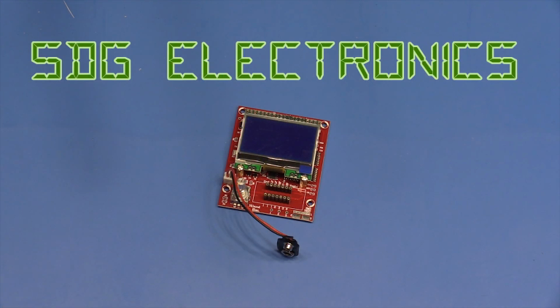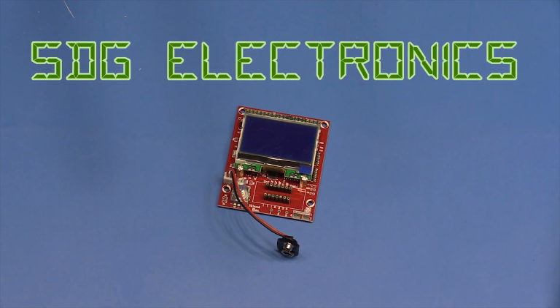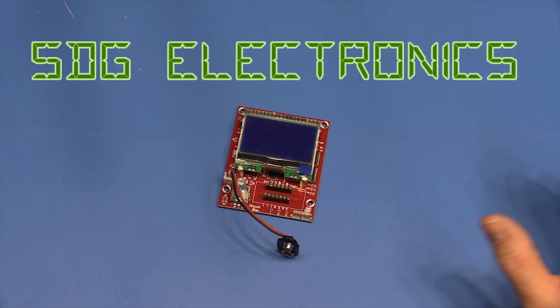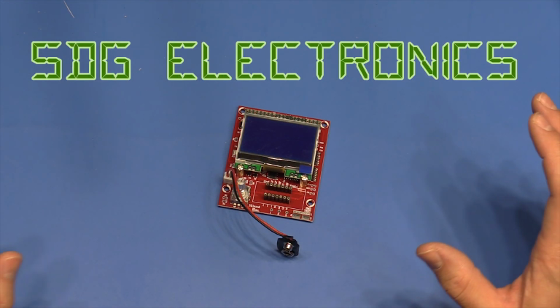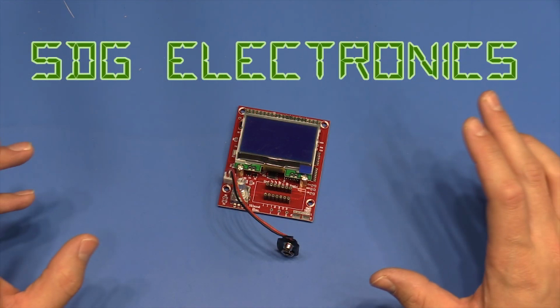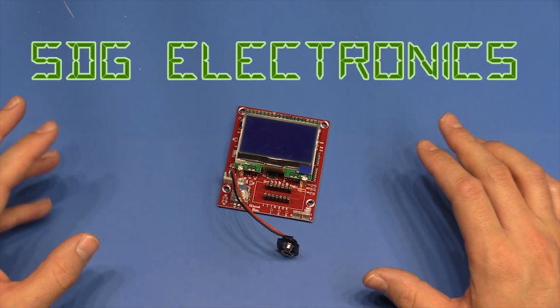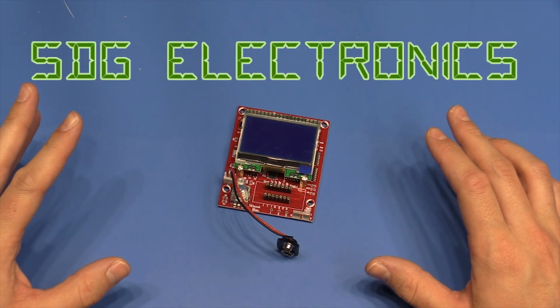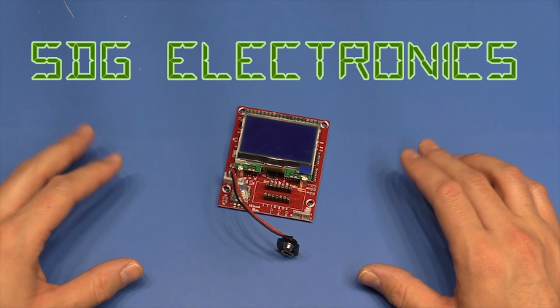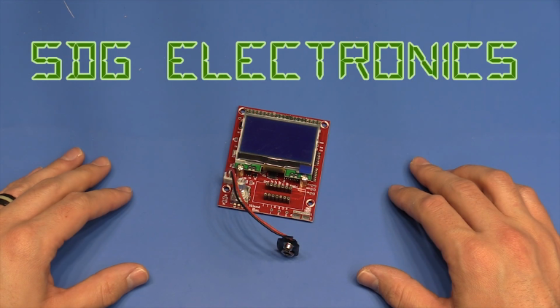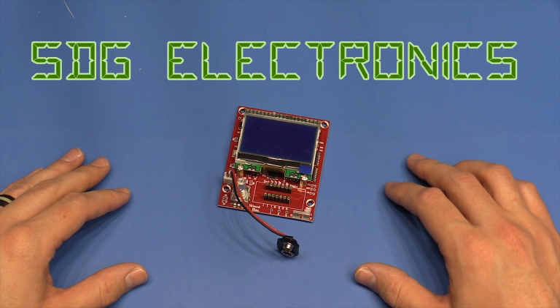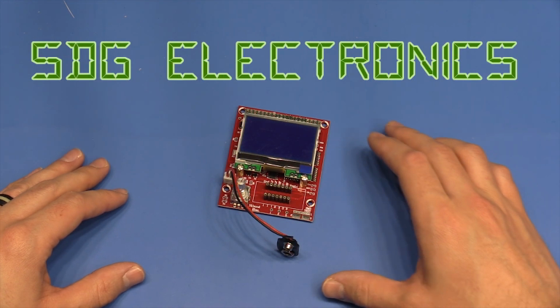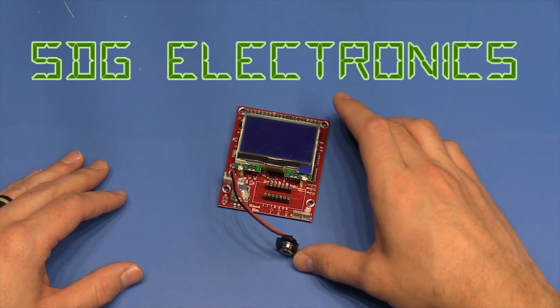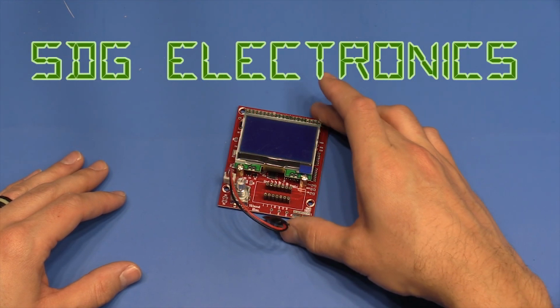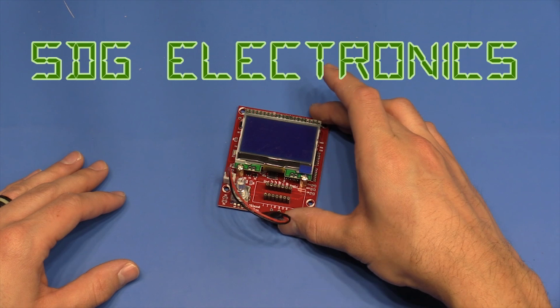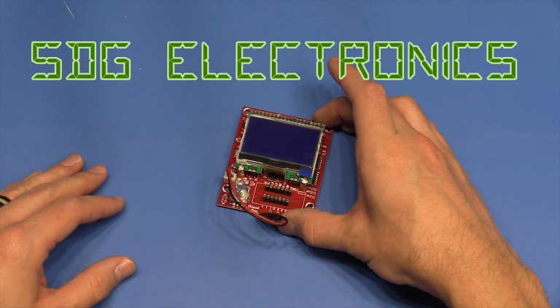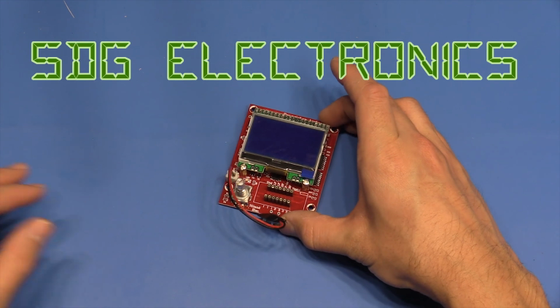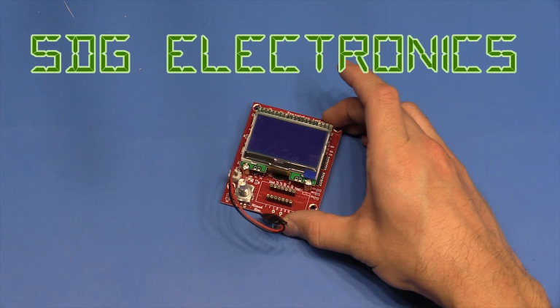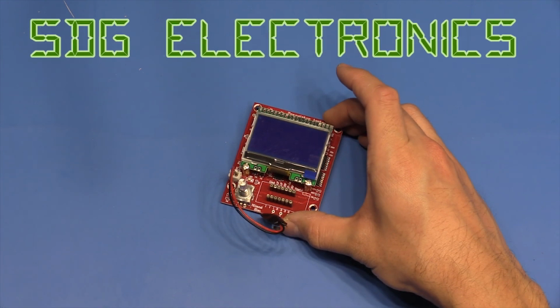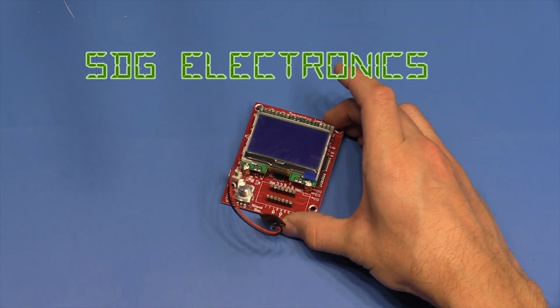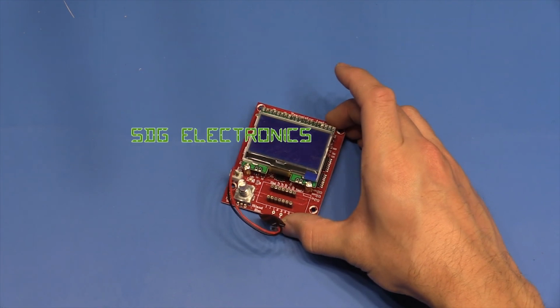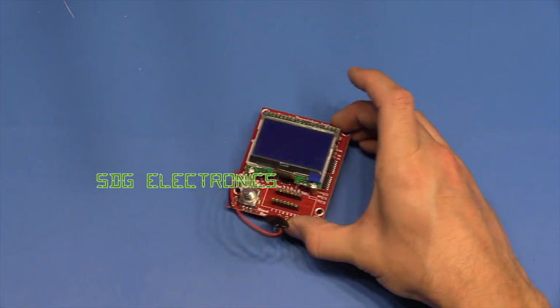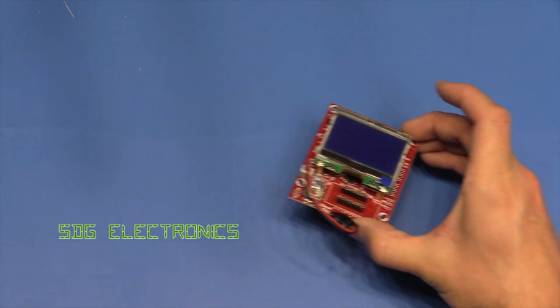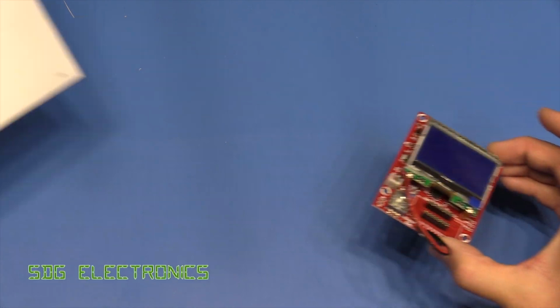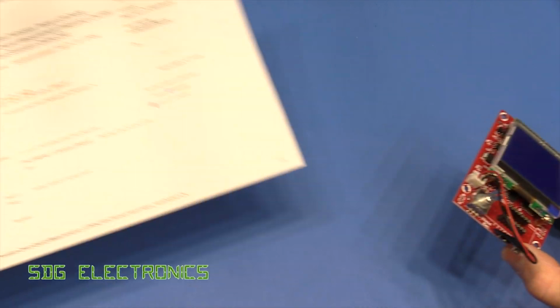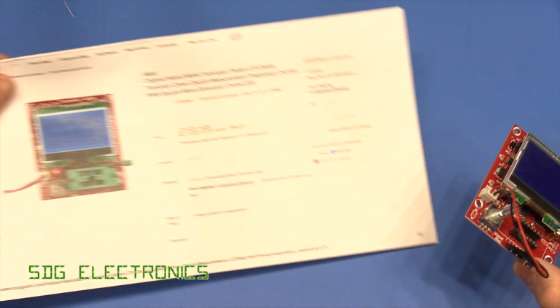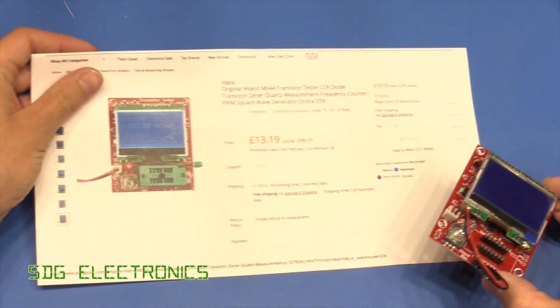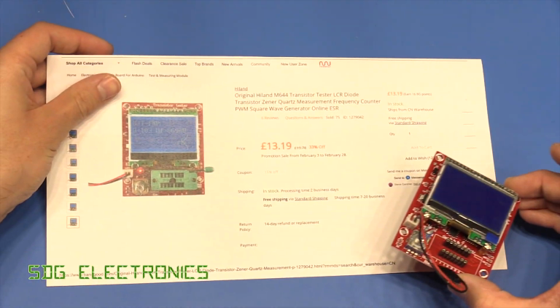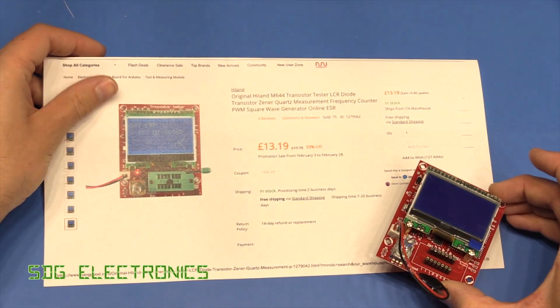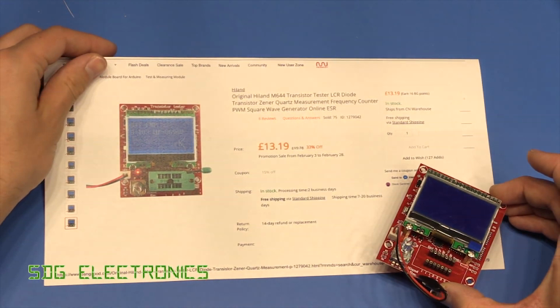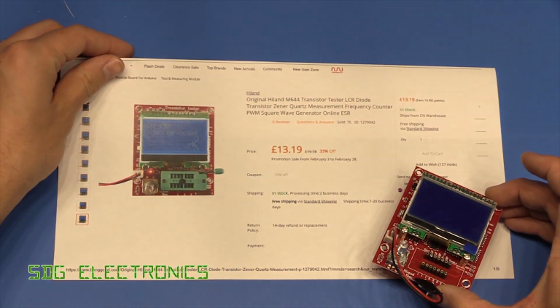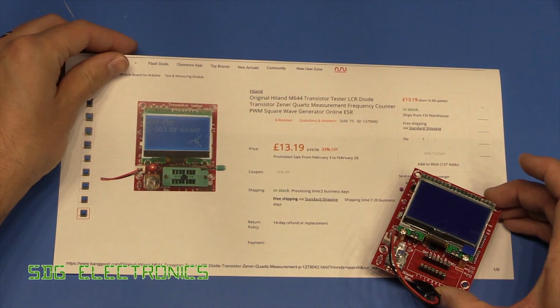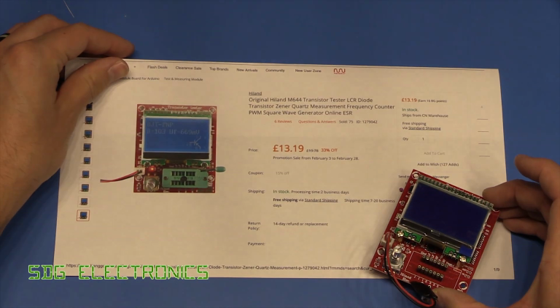Today I'm going to do a video about this component tester which was sent to me free of charge by Banggood.